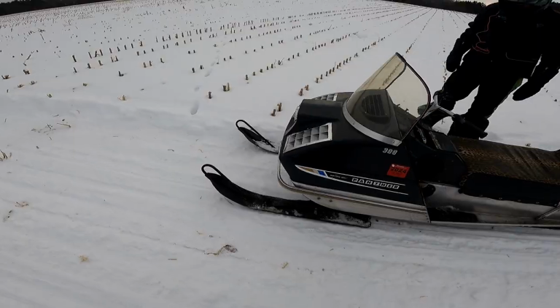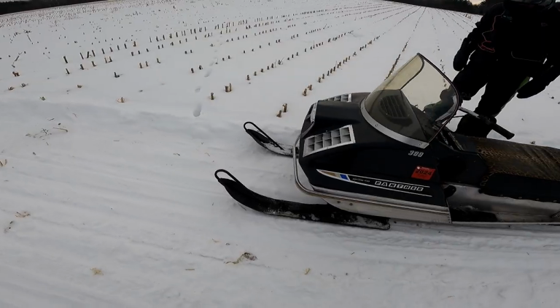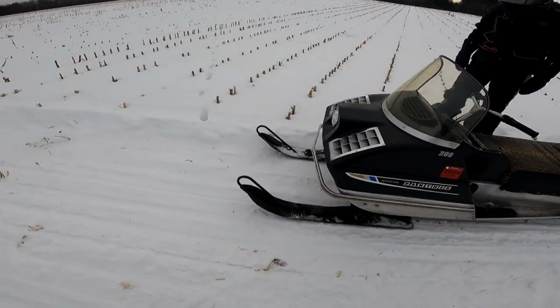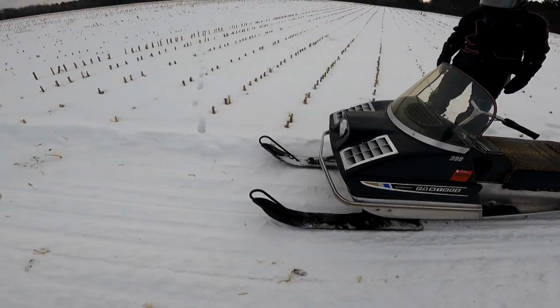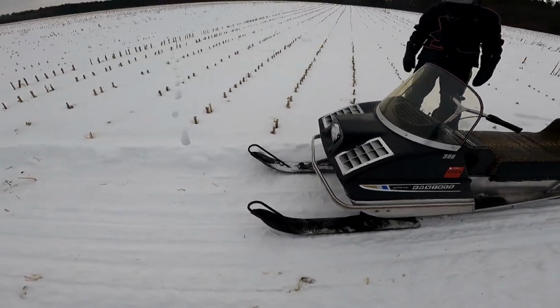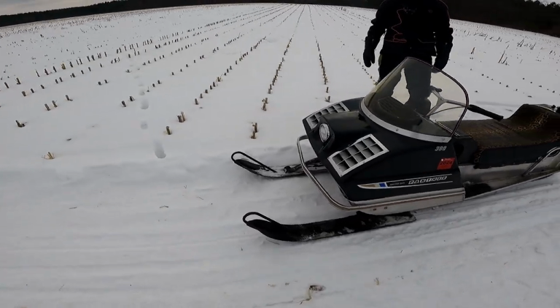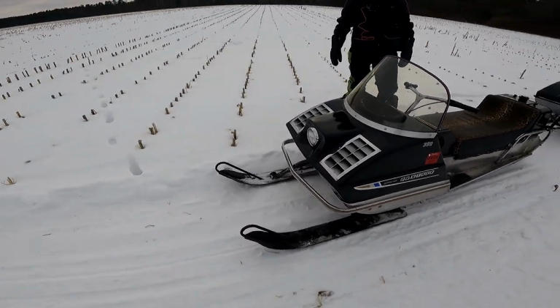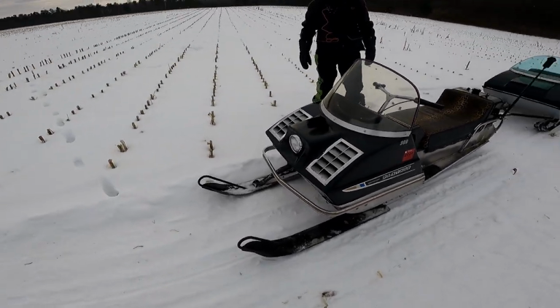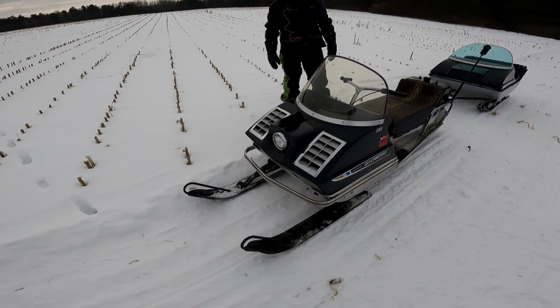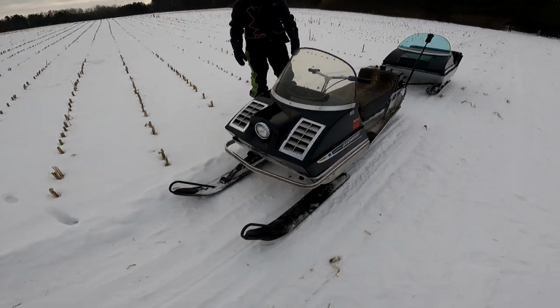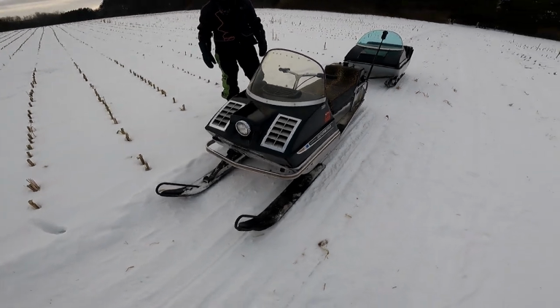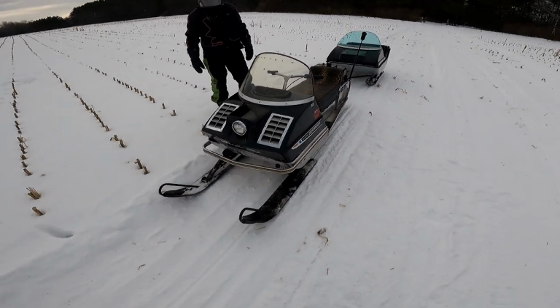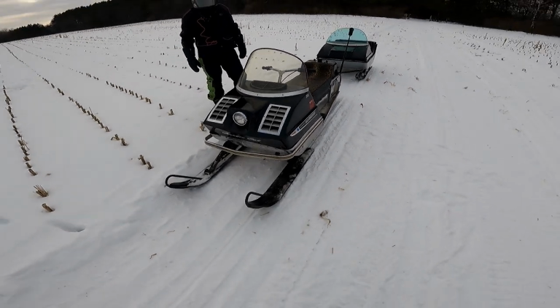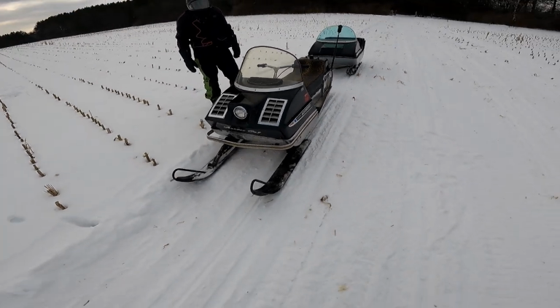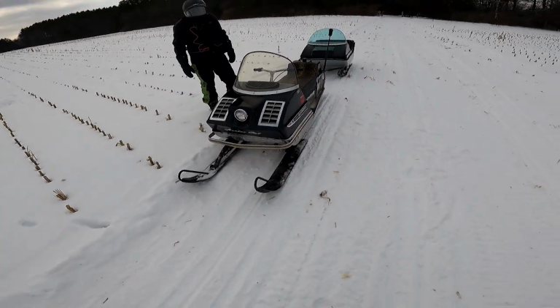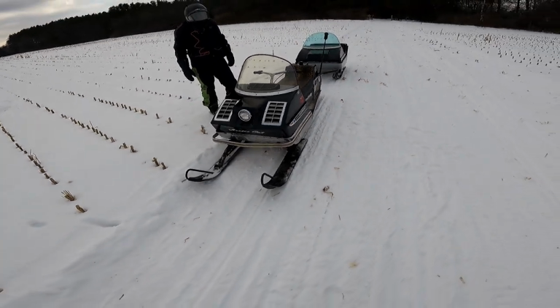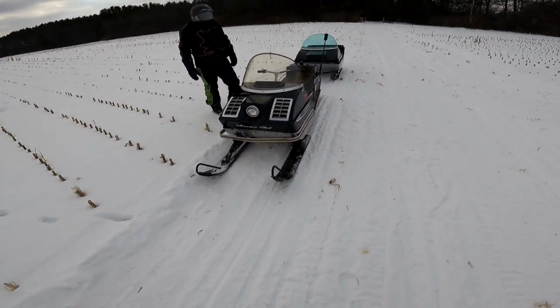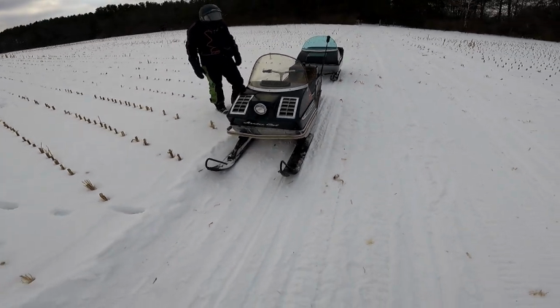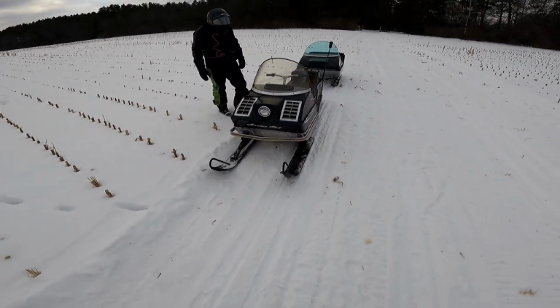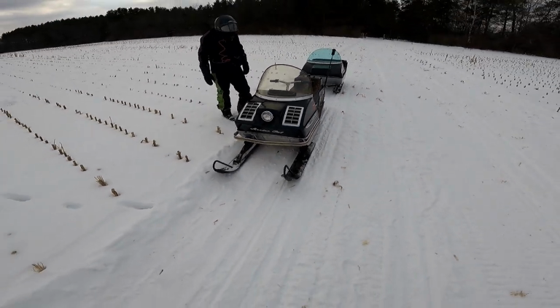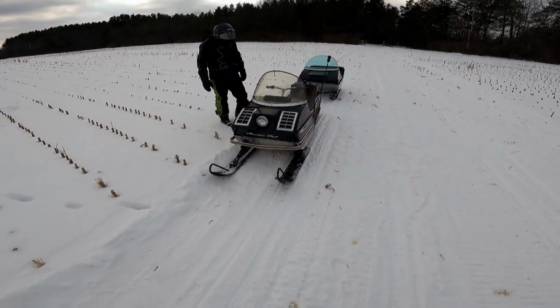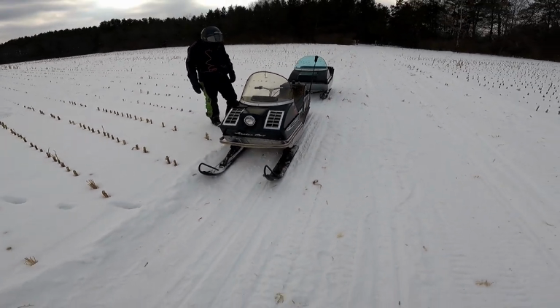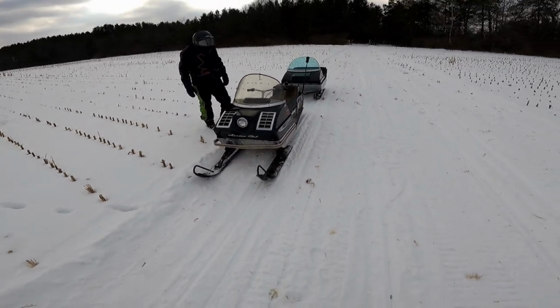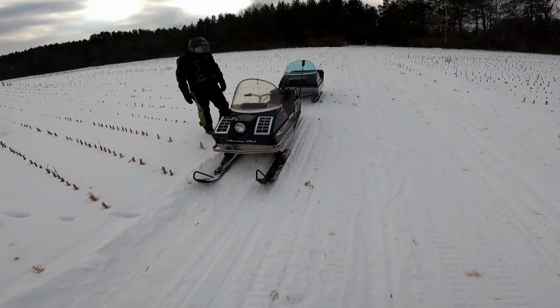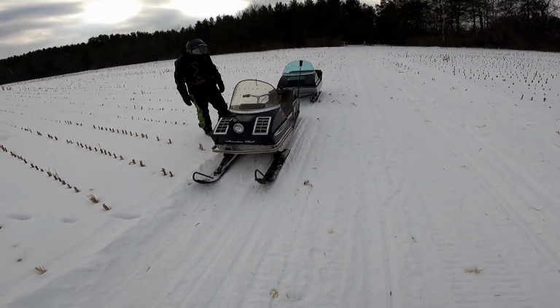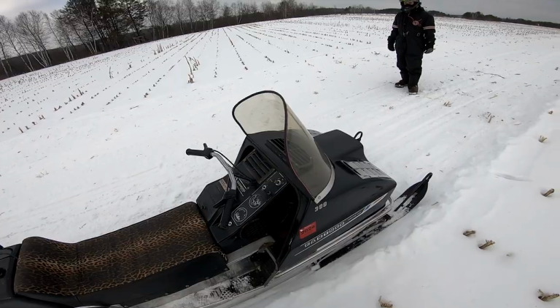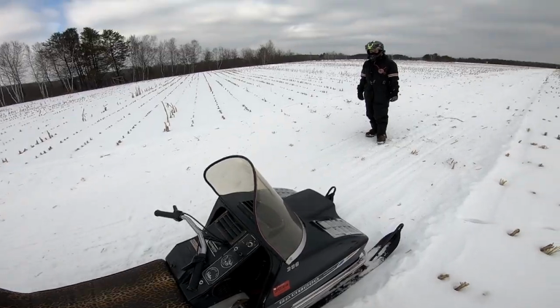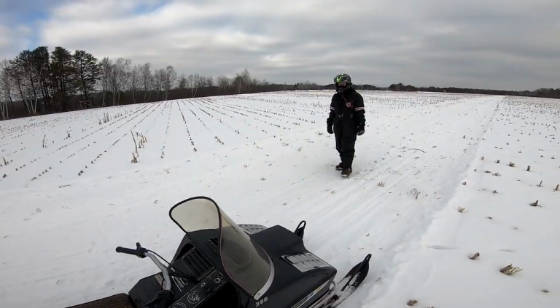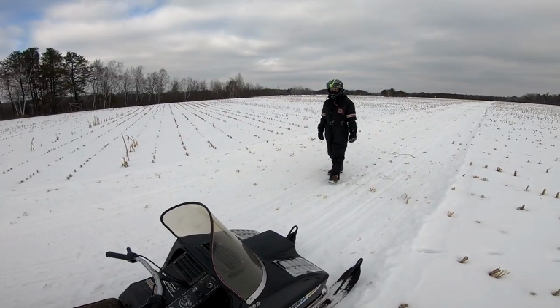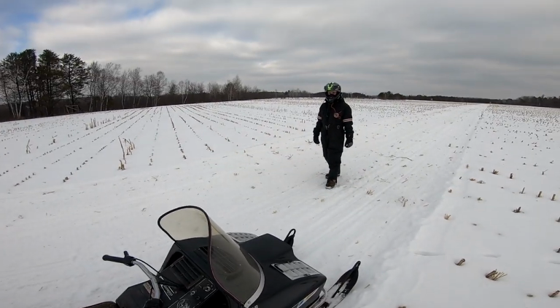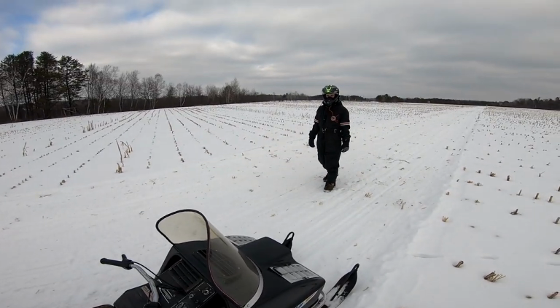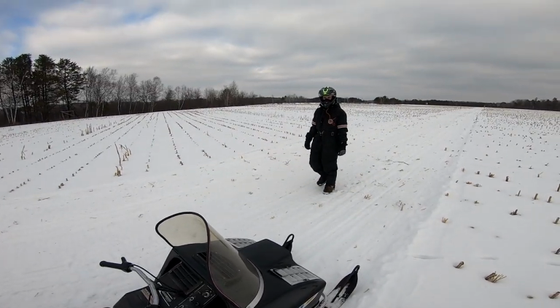Quite the machine. I think it's pretty cool. Think it's going to make it farther?